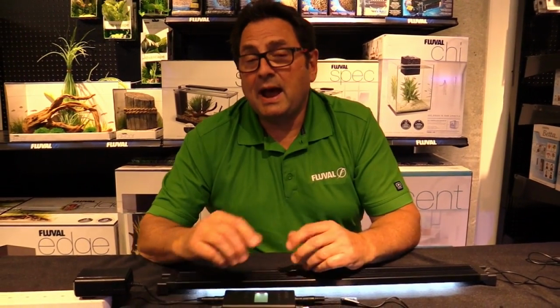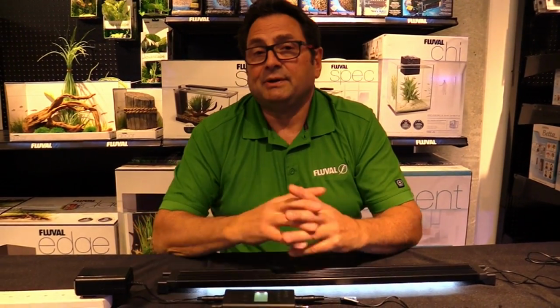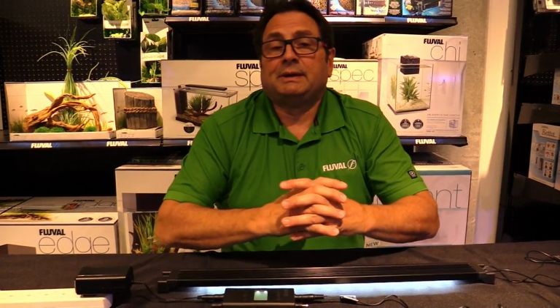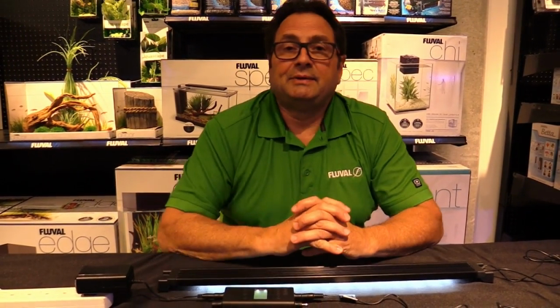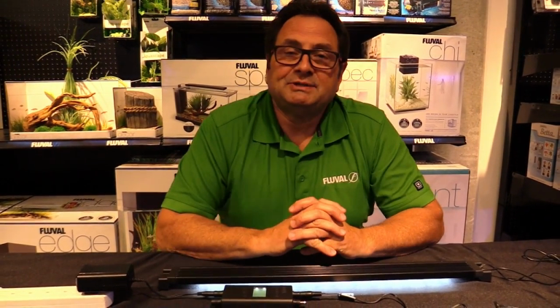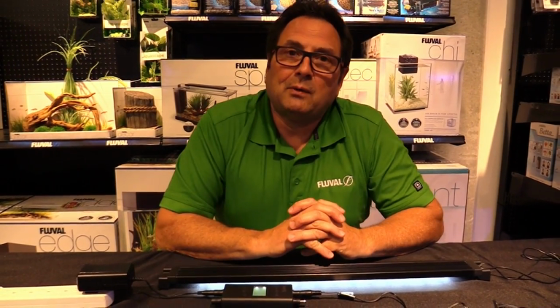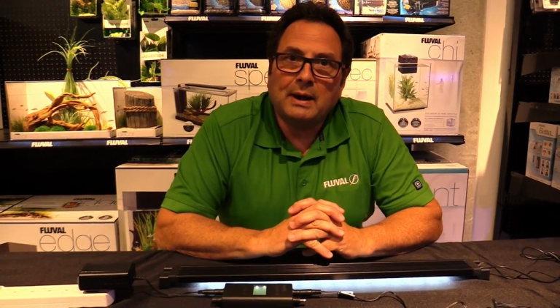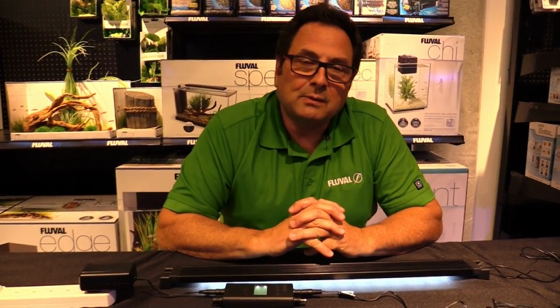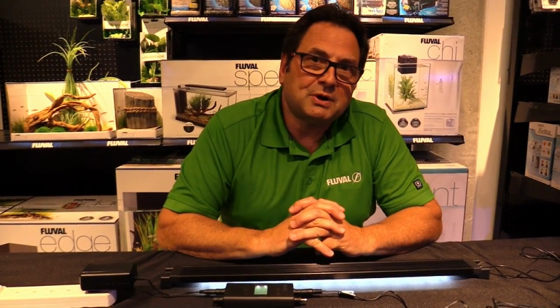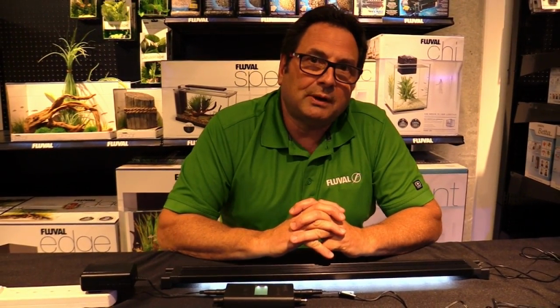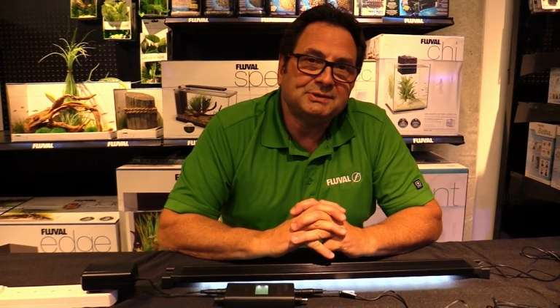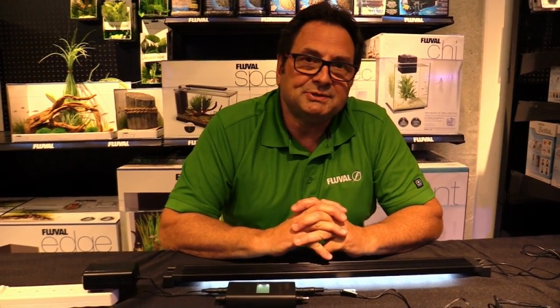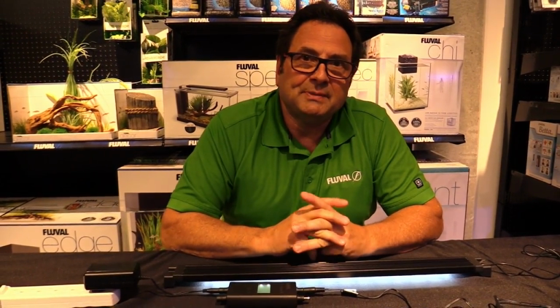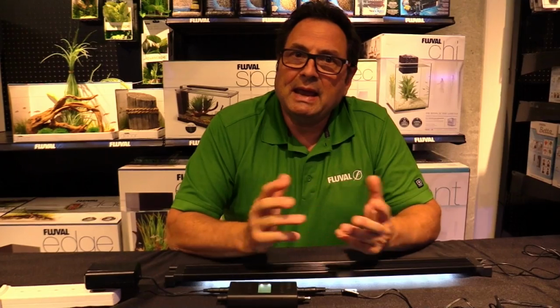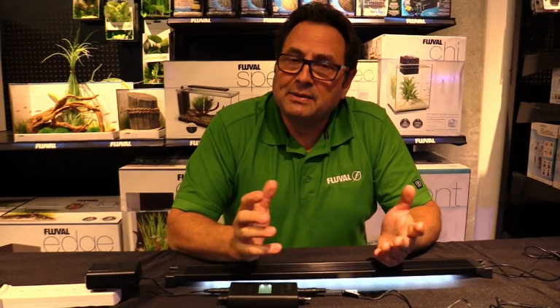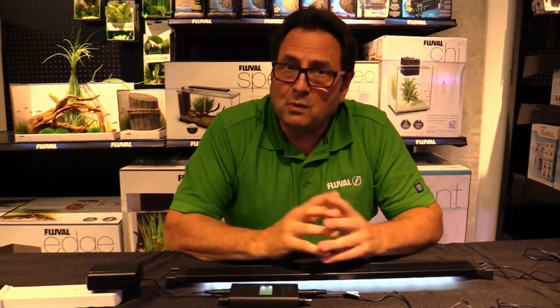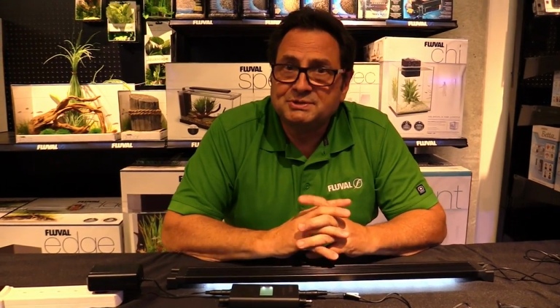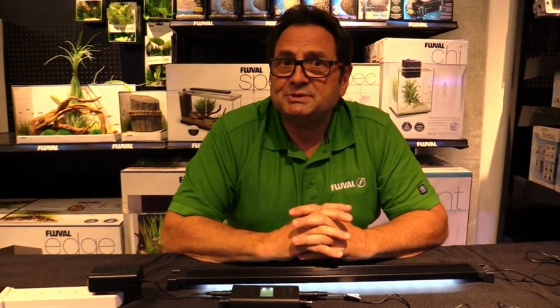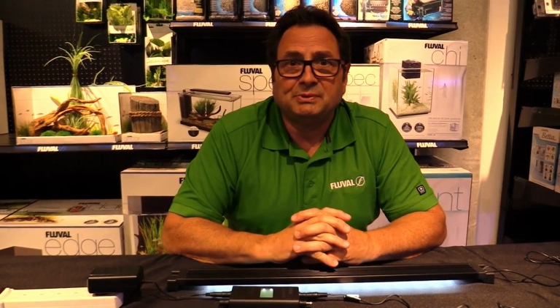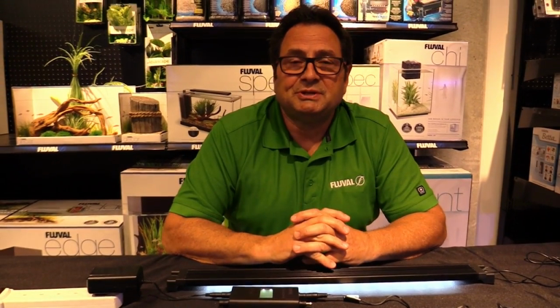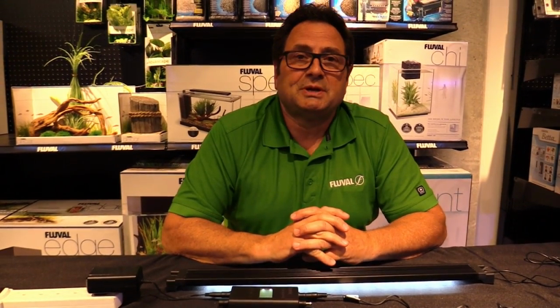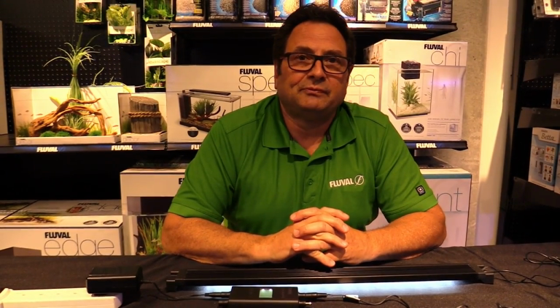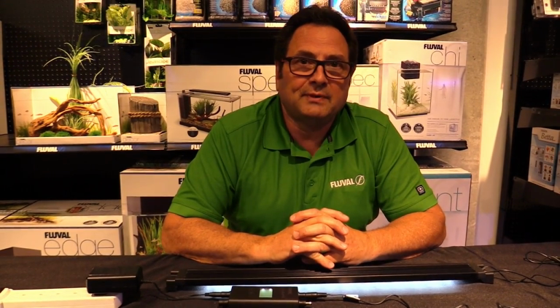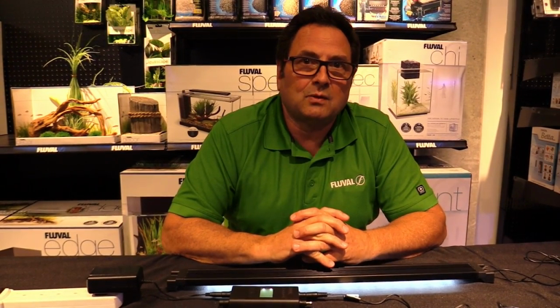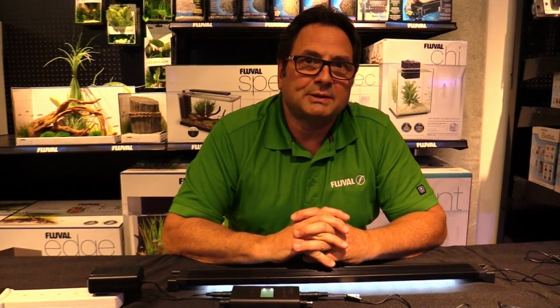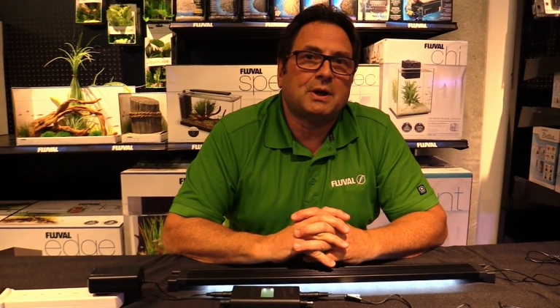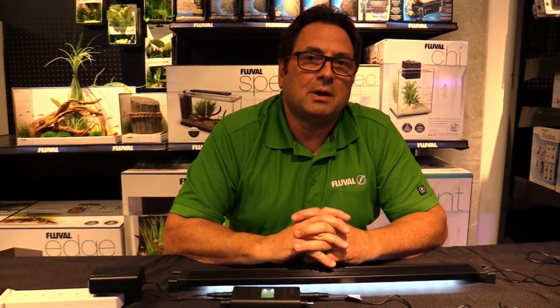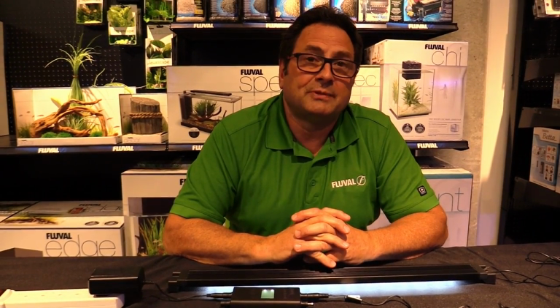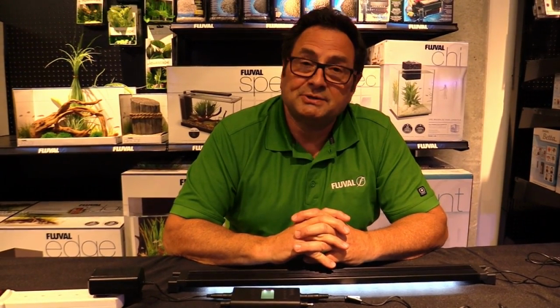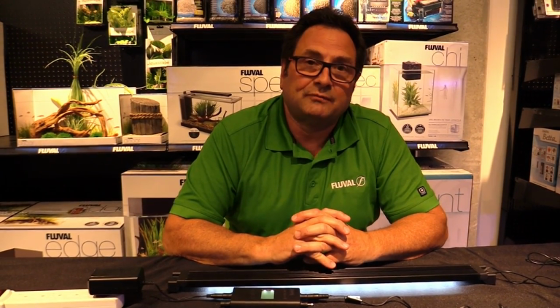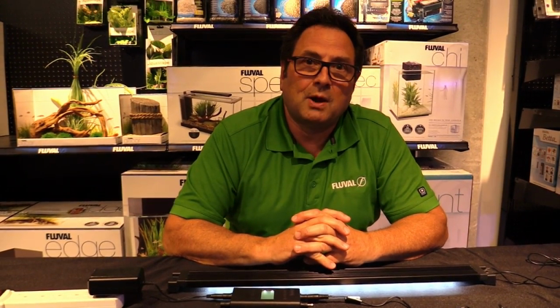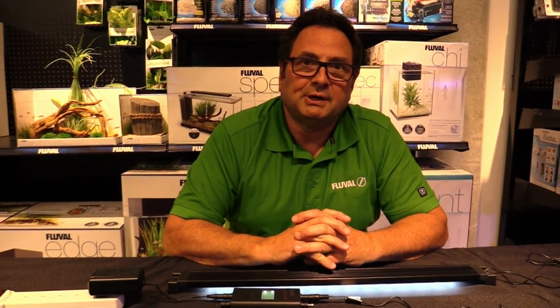There you have it — that's our Aquasky lighting system. Any other questions, please hit us up at fluvalaquatics.com. Thanks a lot for watching.